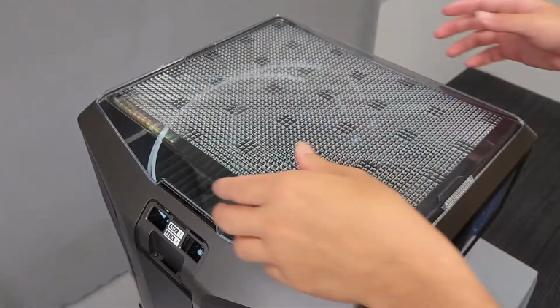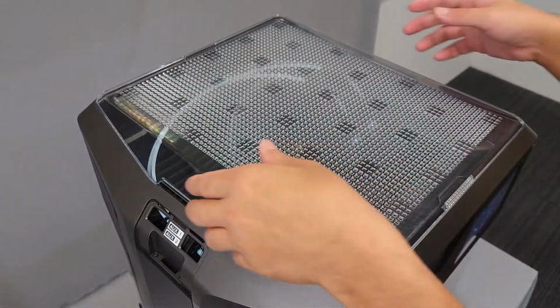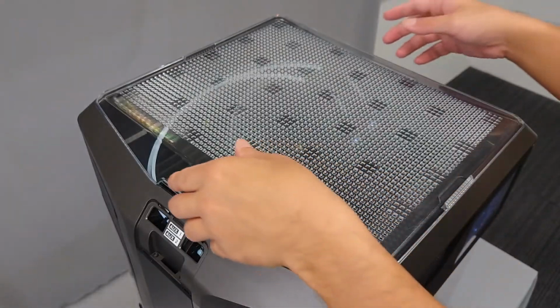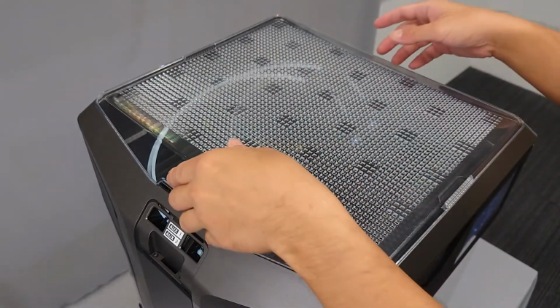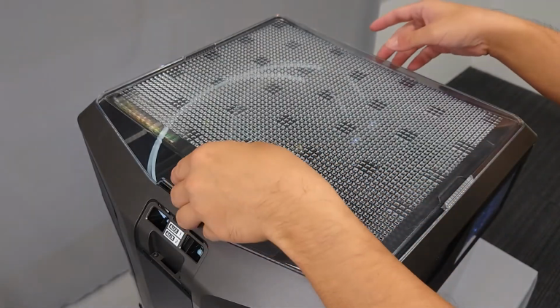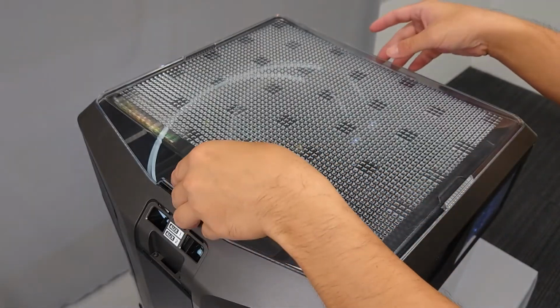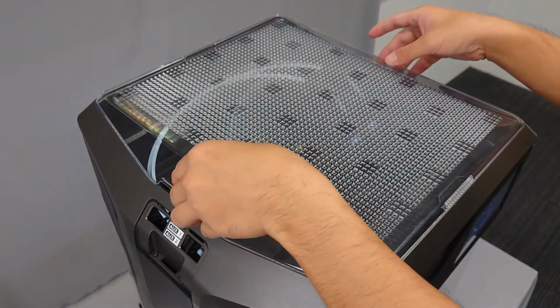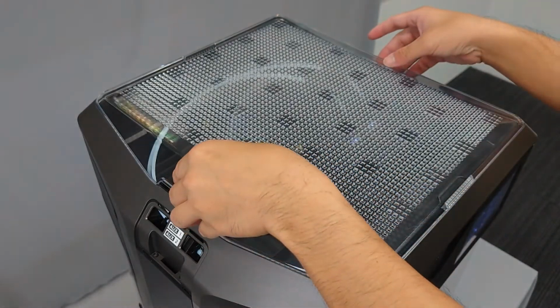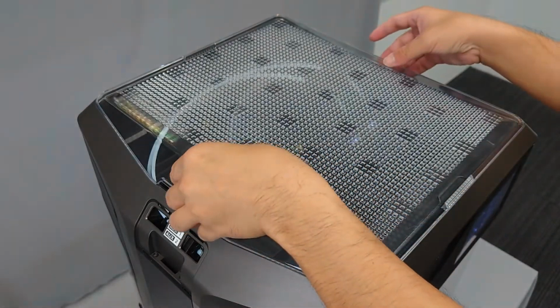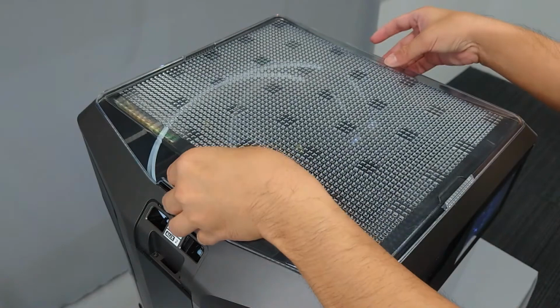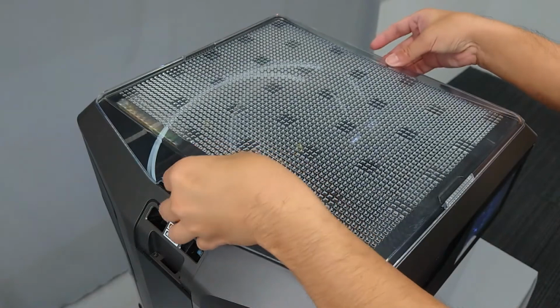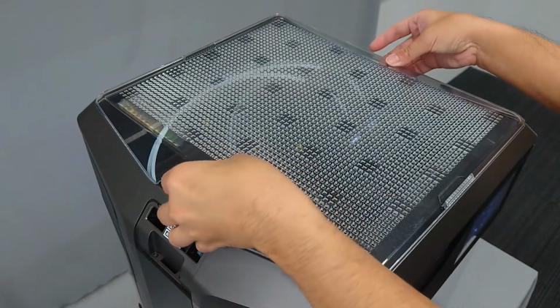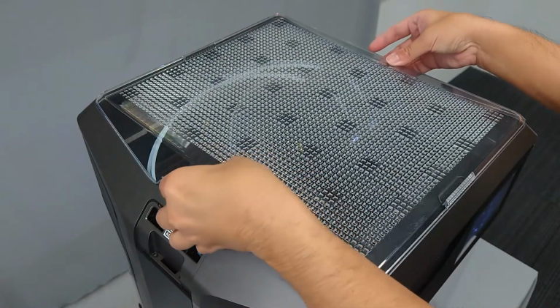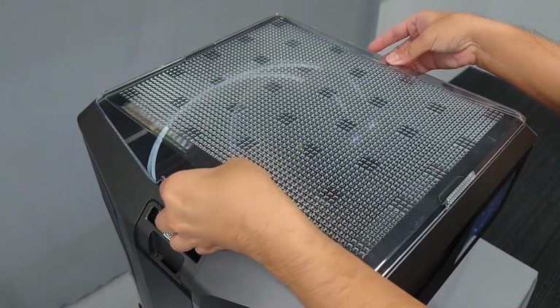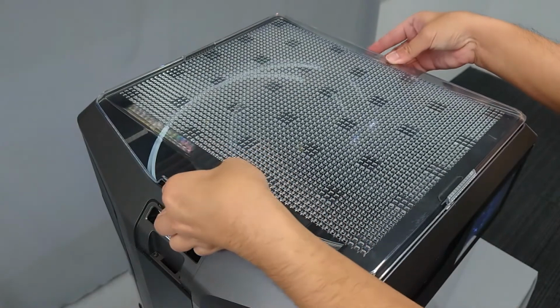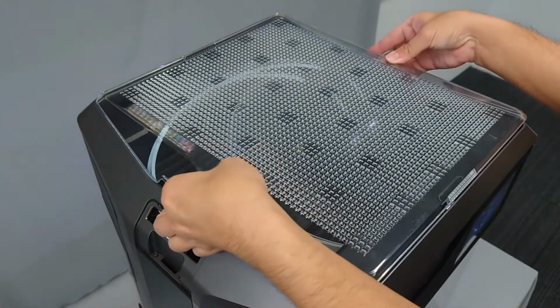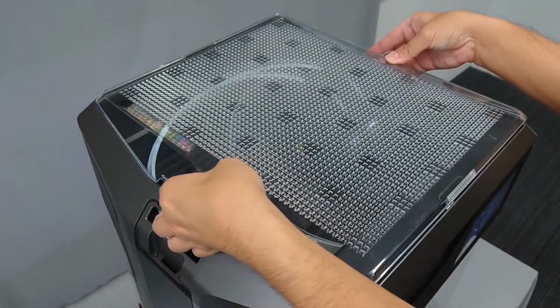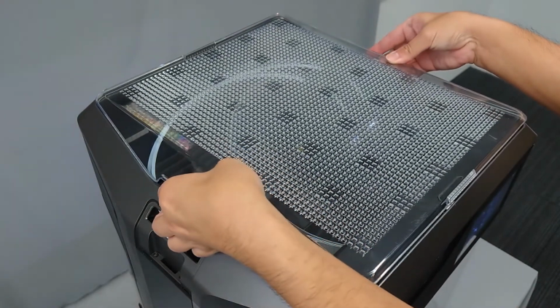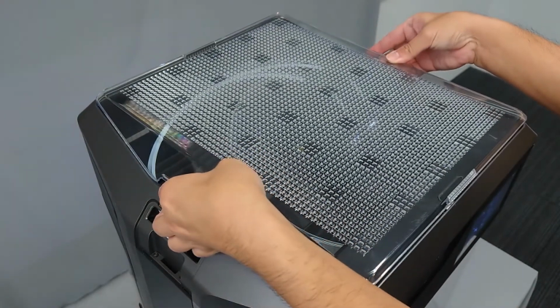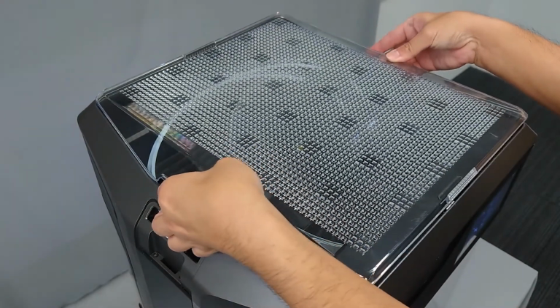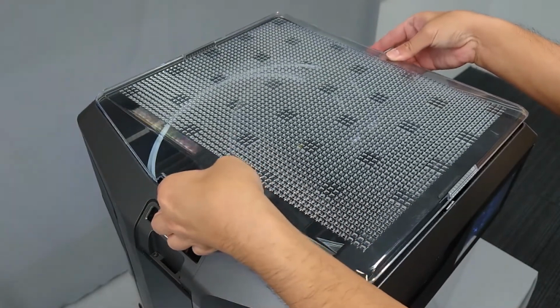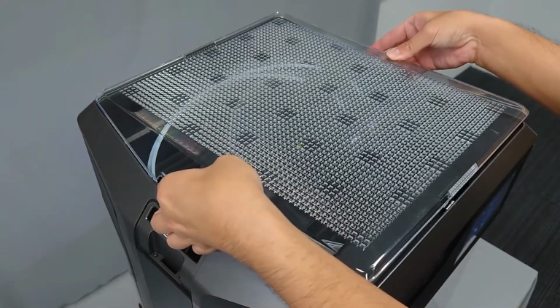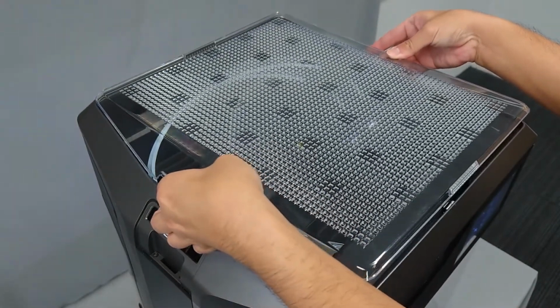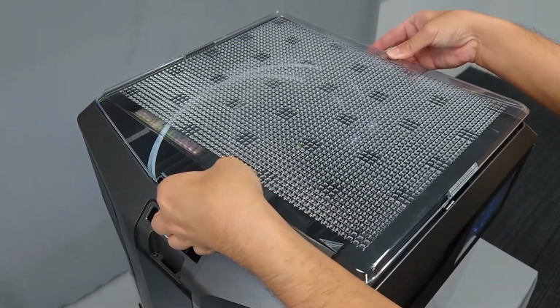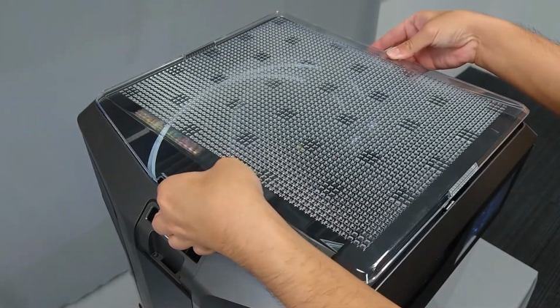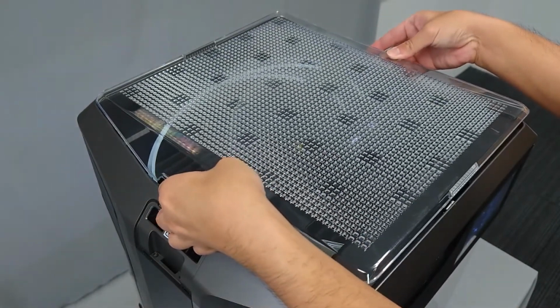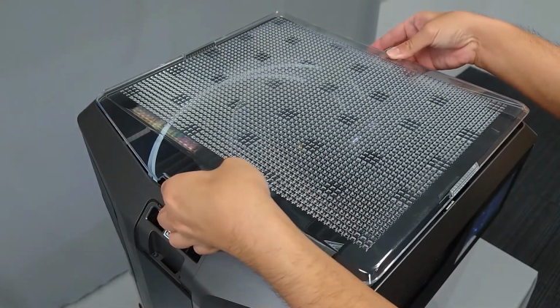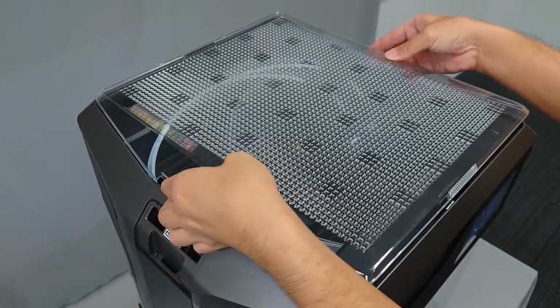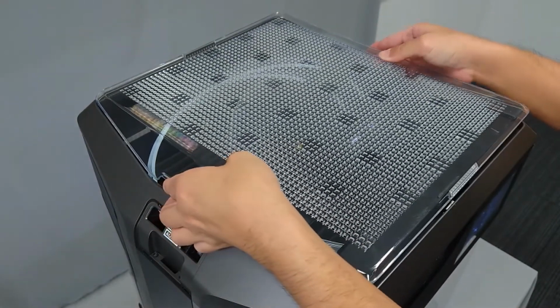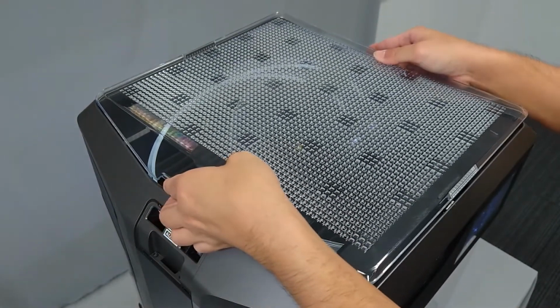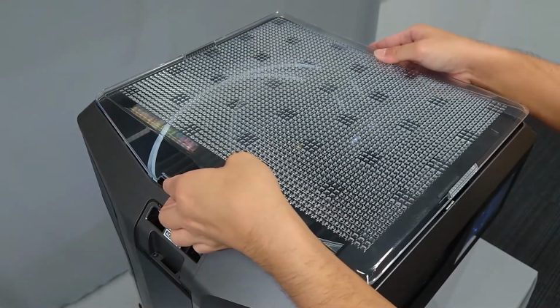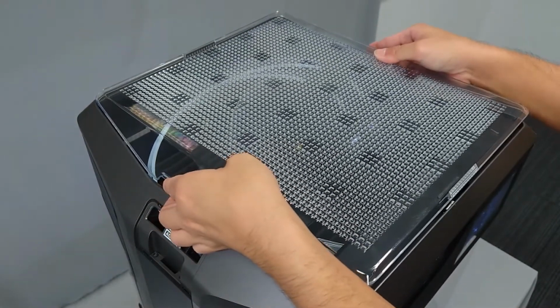First, remove the top lid of the Method in order to access the guide tube and swivel clips that feed into the extruder.